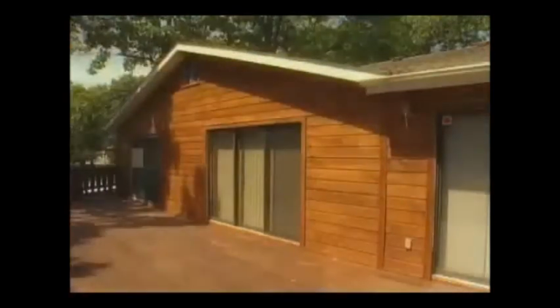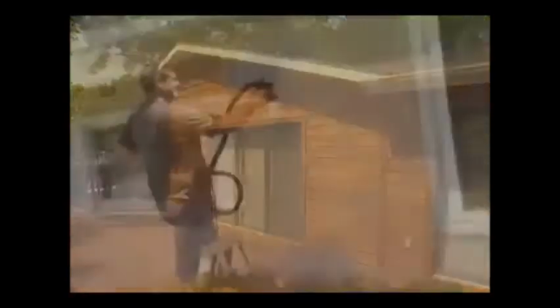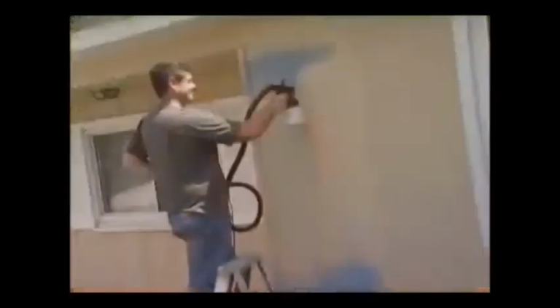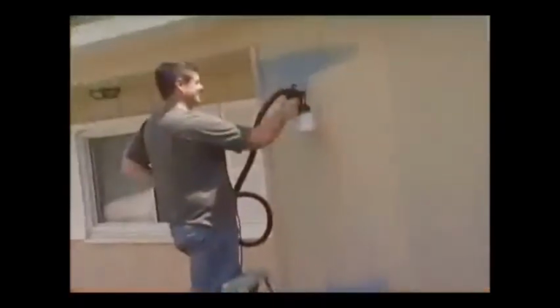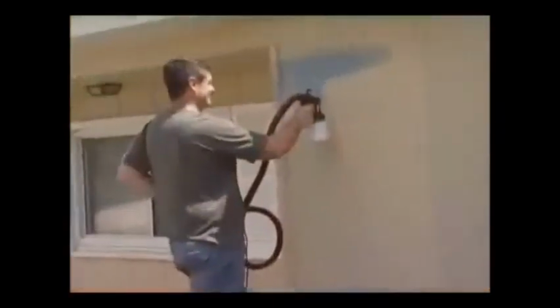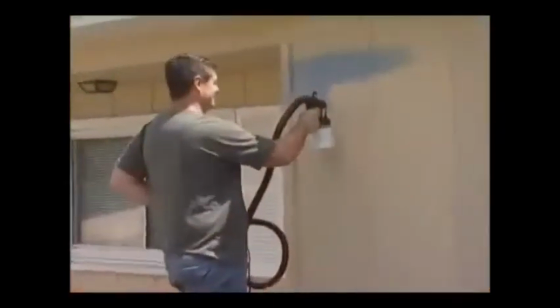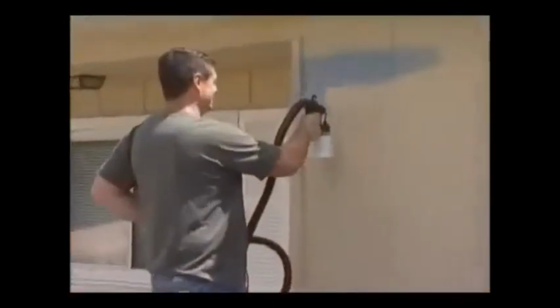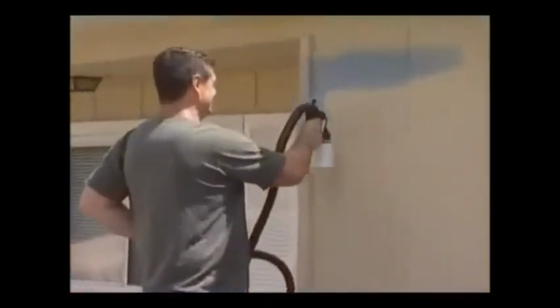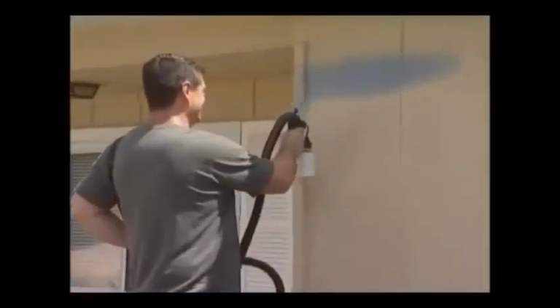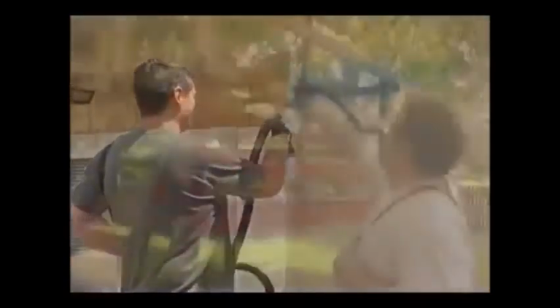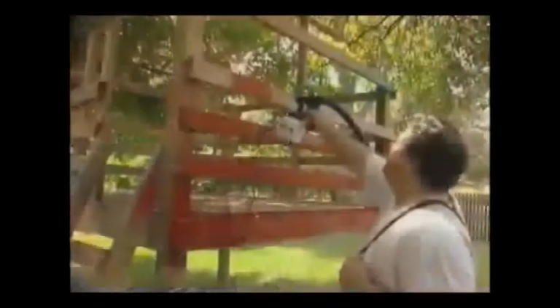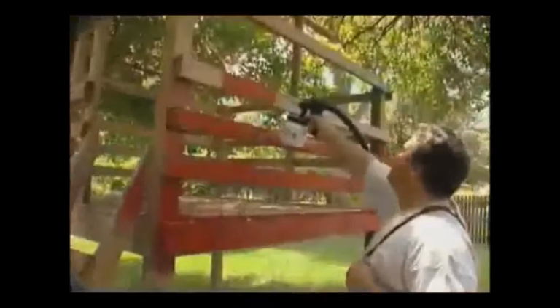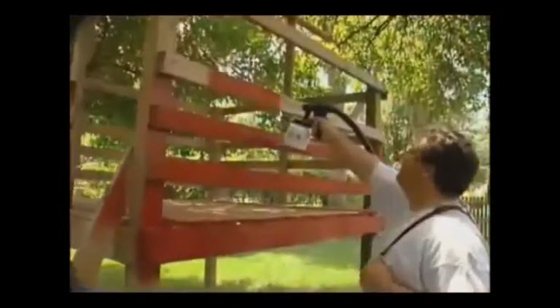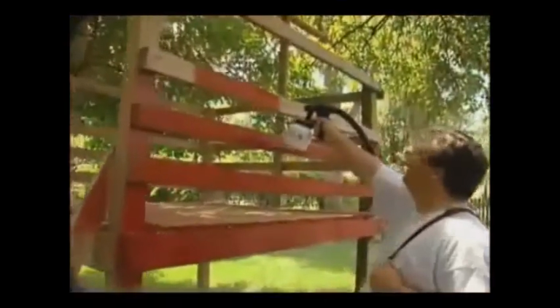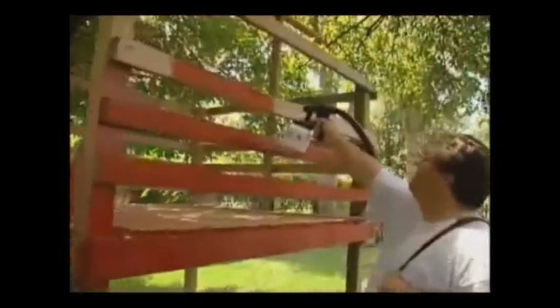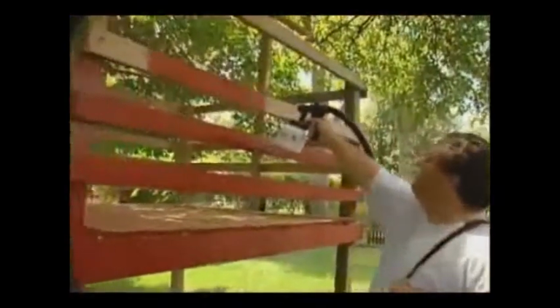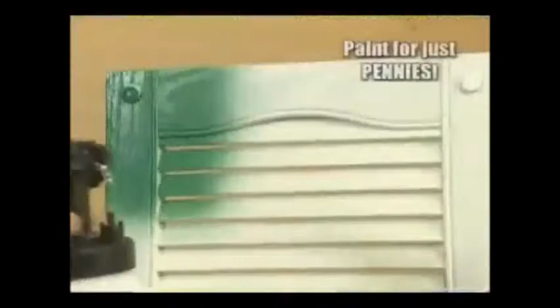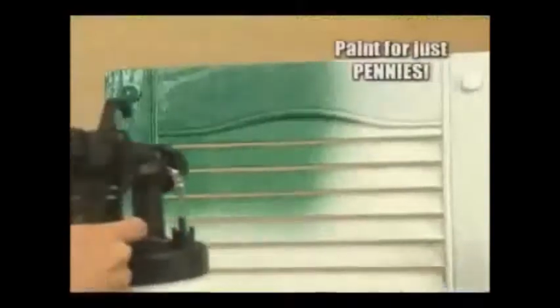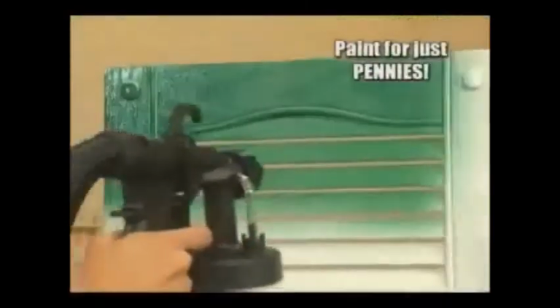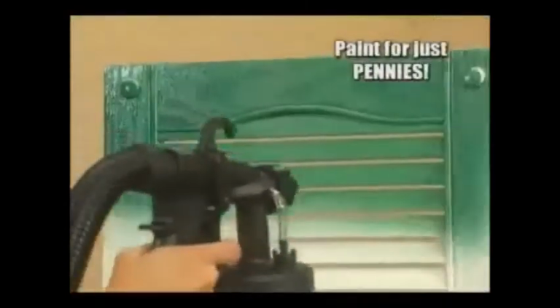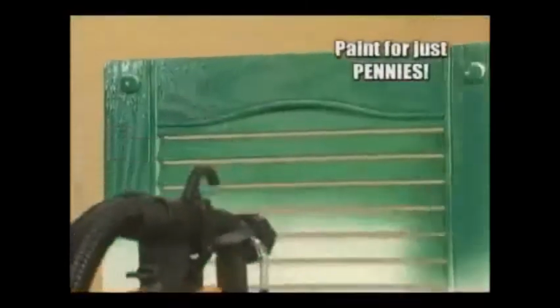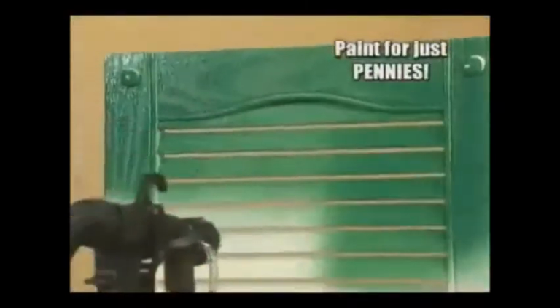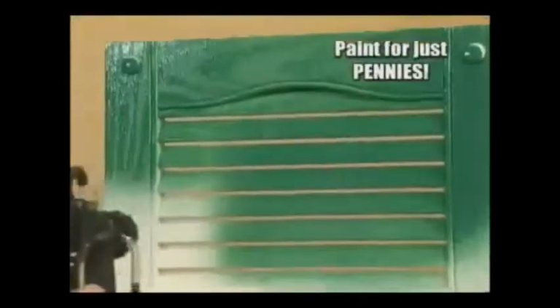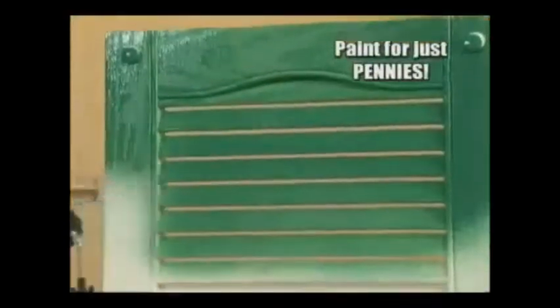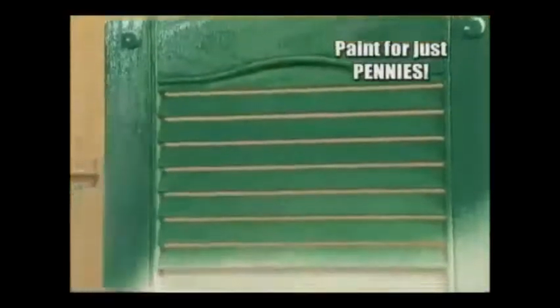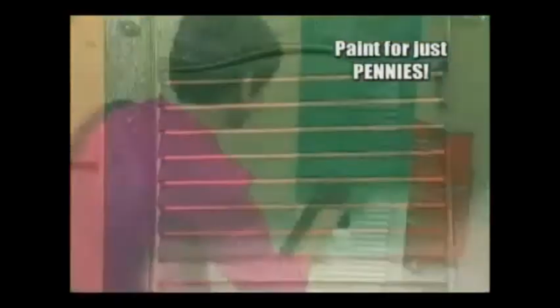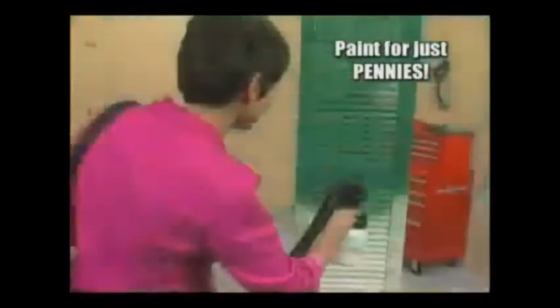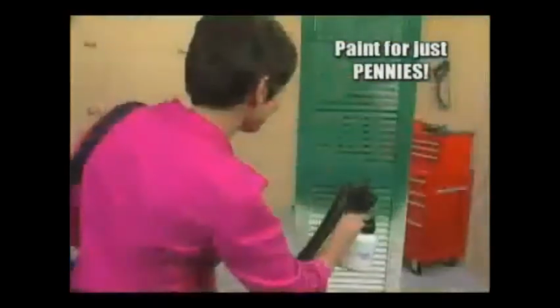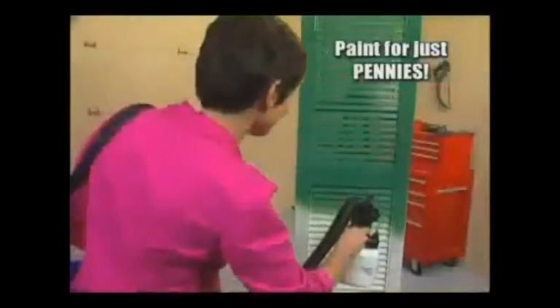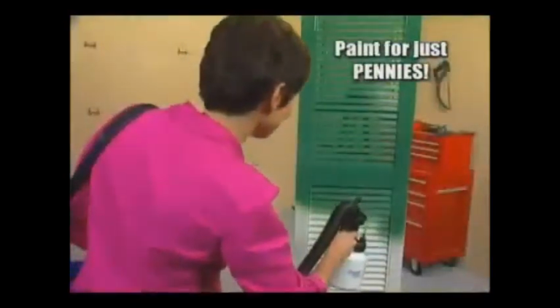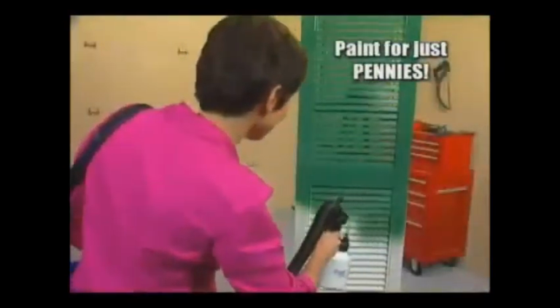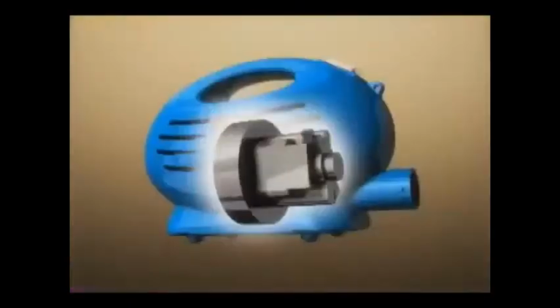It's the painting tool that has homeowners, renters, crafters, do-it-yourselfers, and weekend warriors painting like professionals for just pennies.